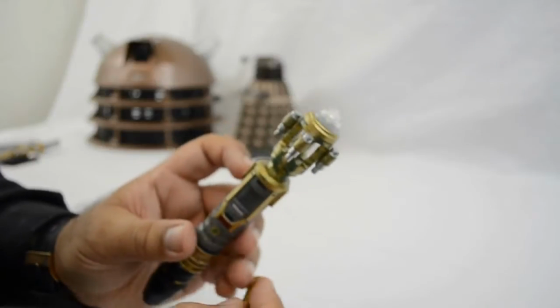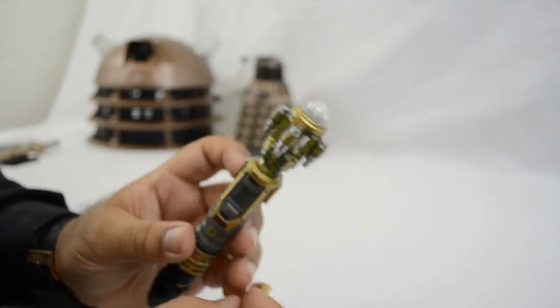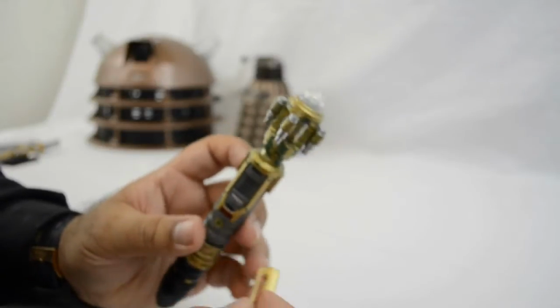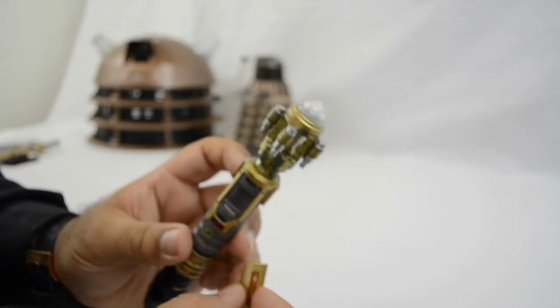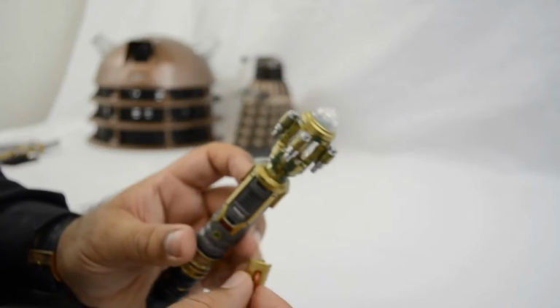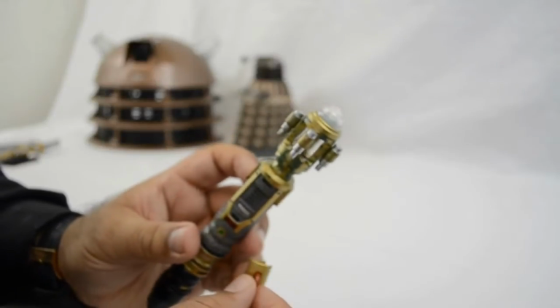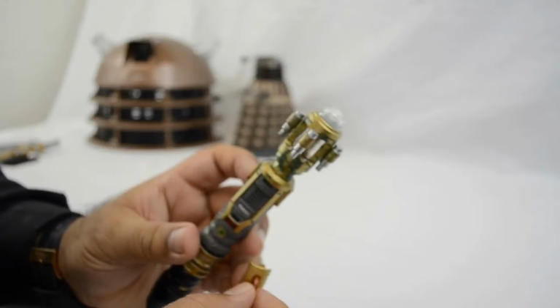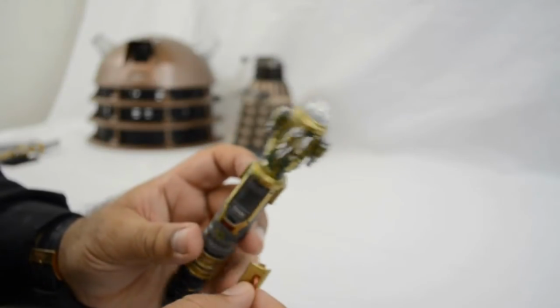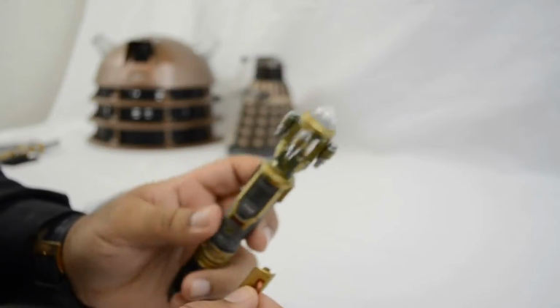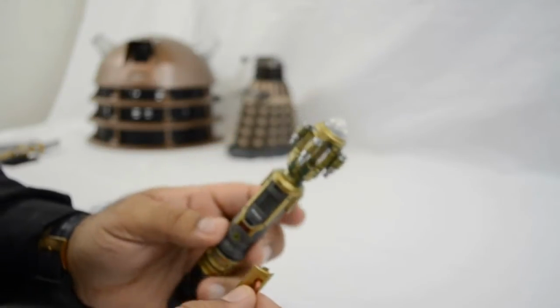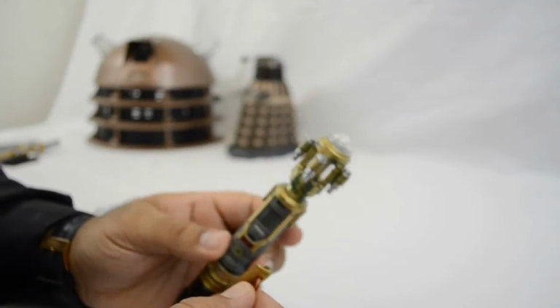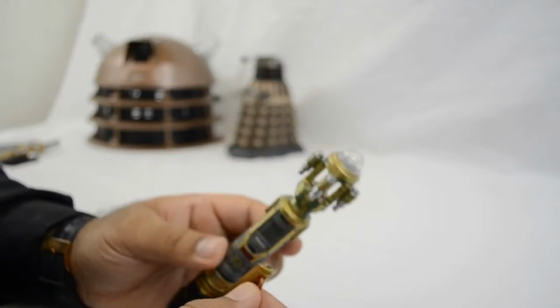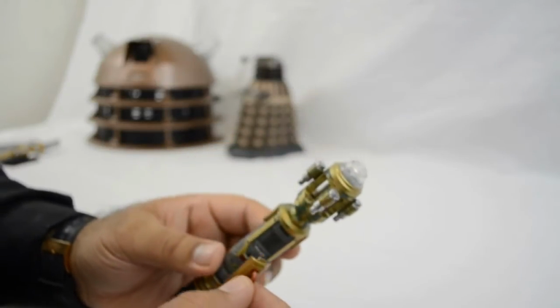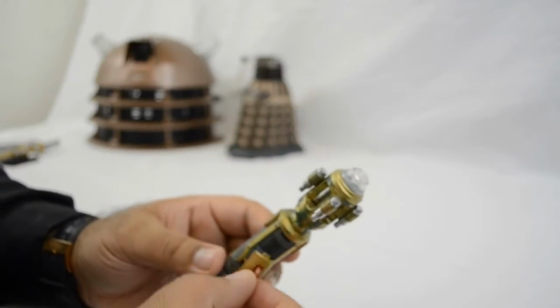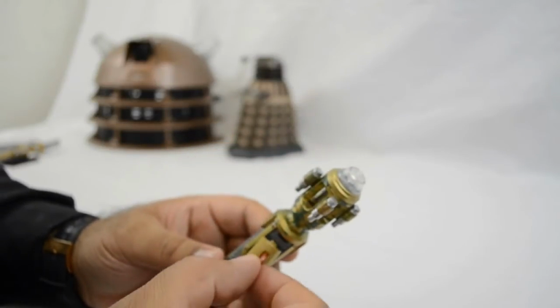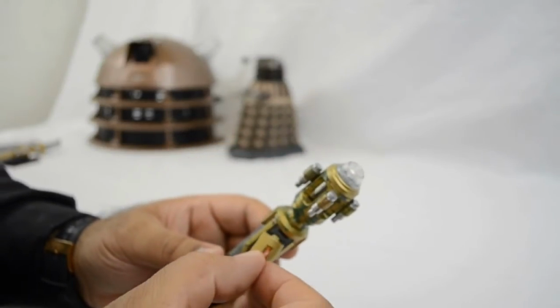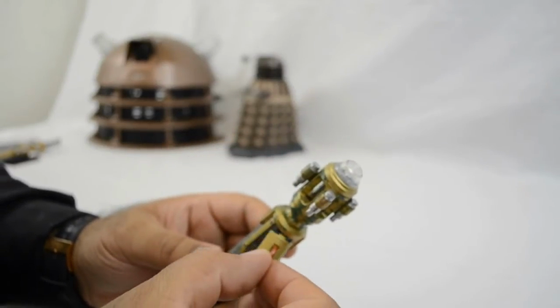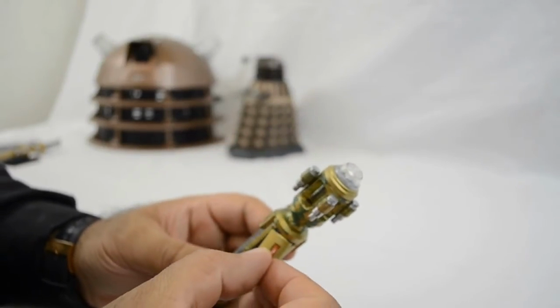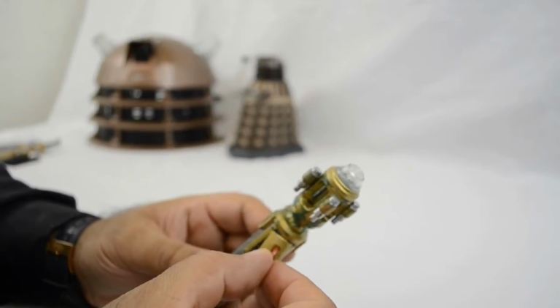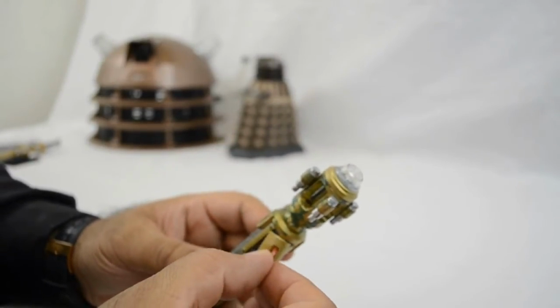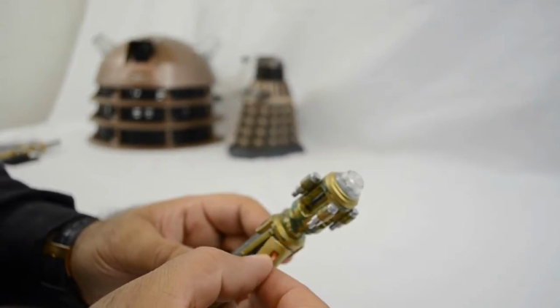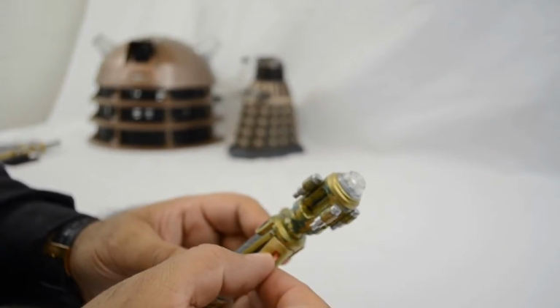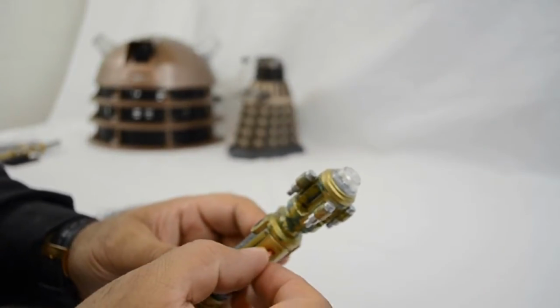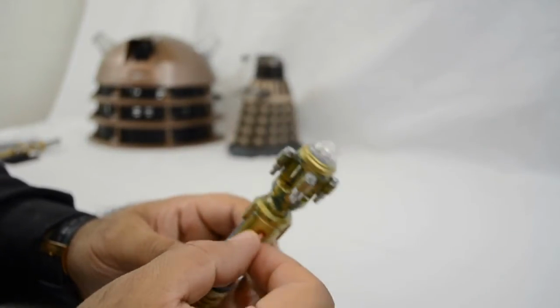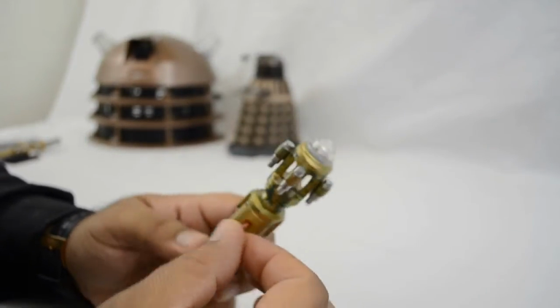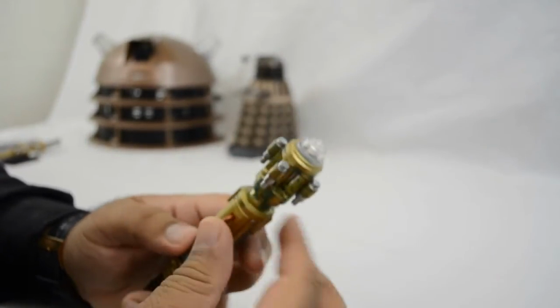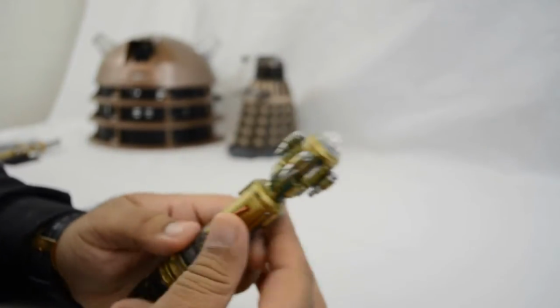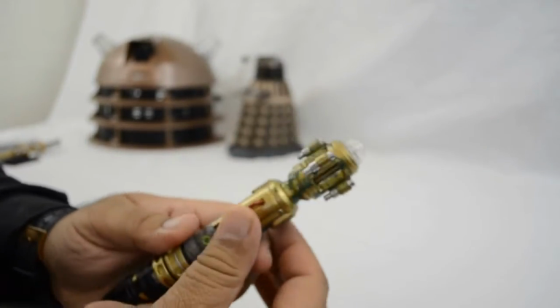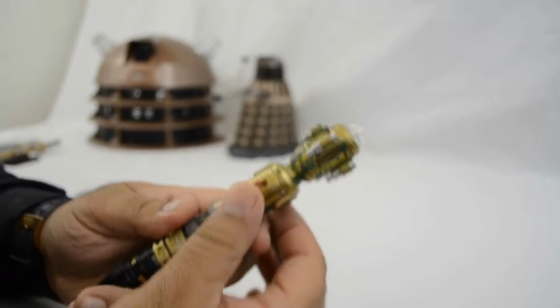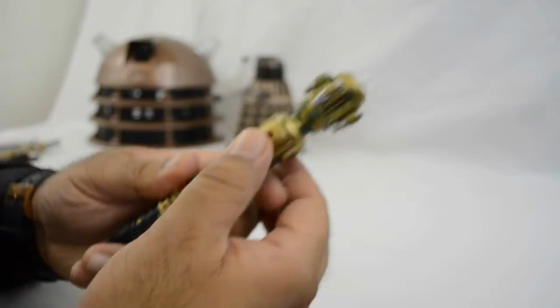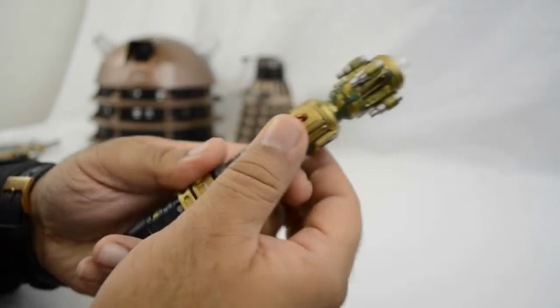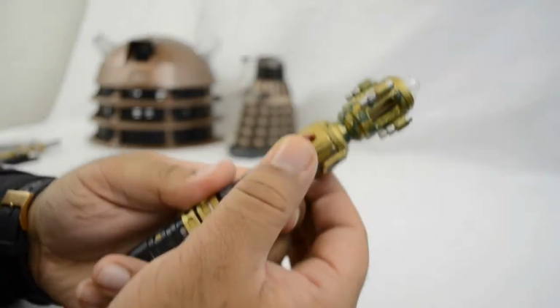Overall, definitely recommended — definitely worth having as part of your sonic screwdriver collection.